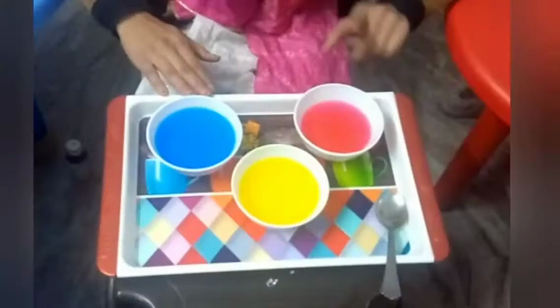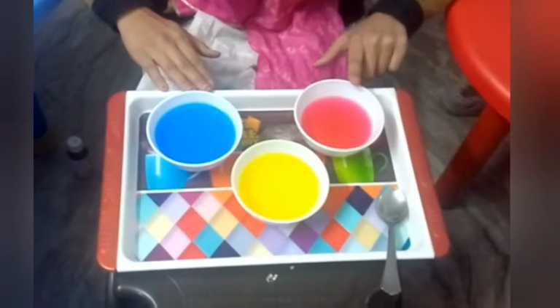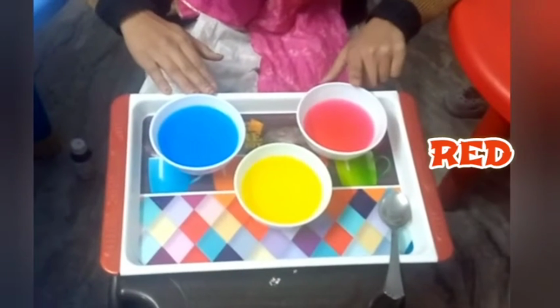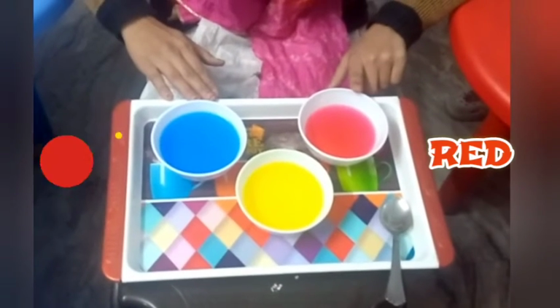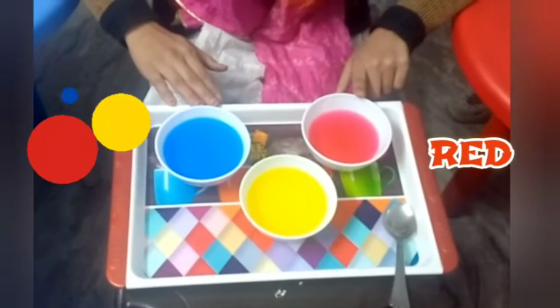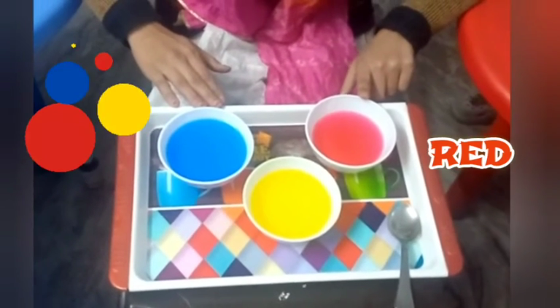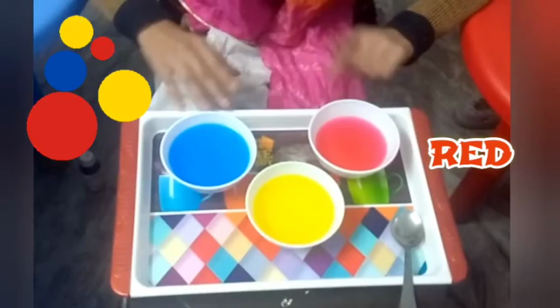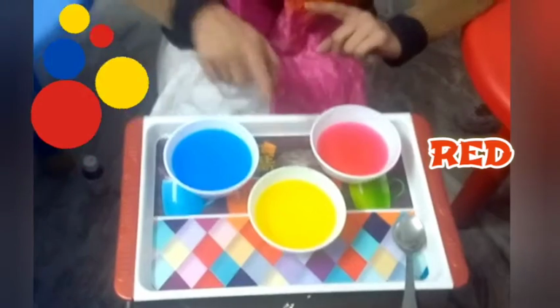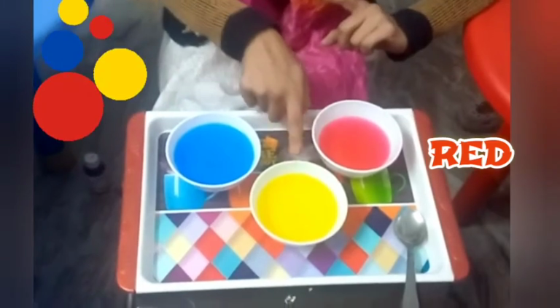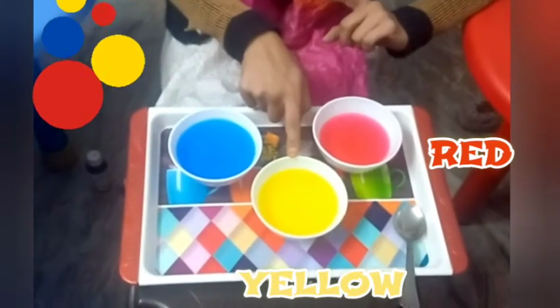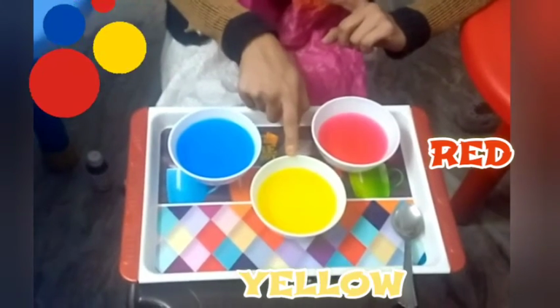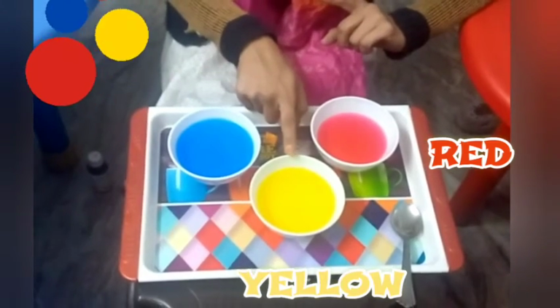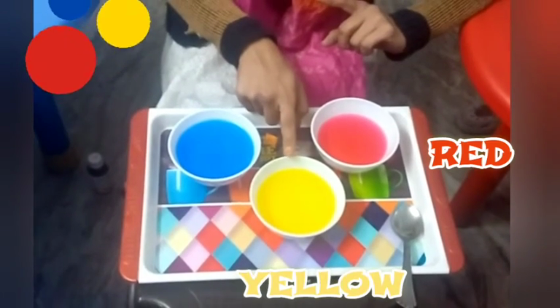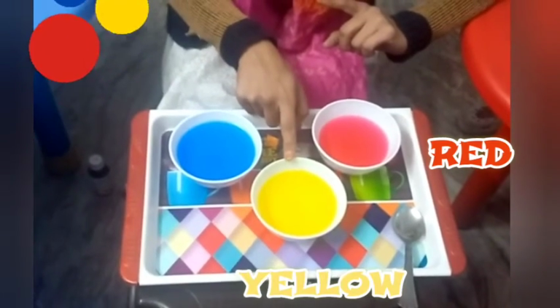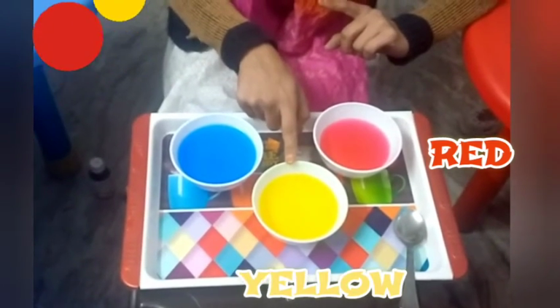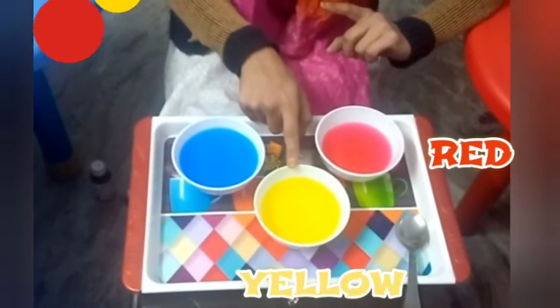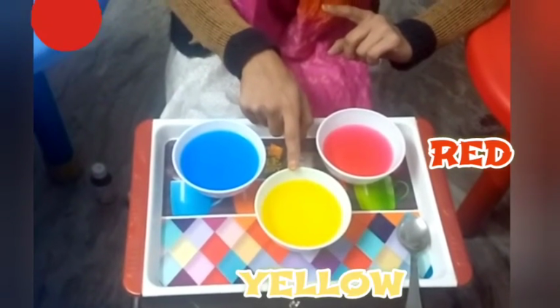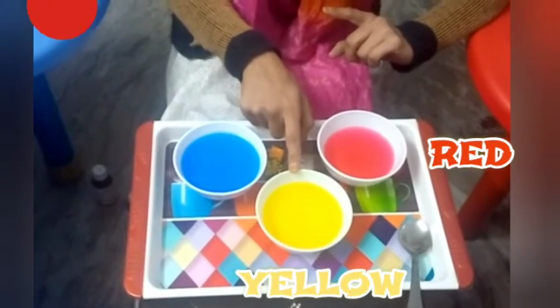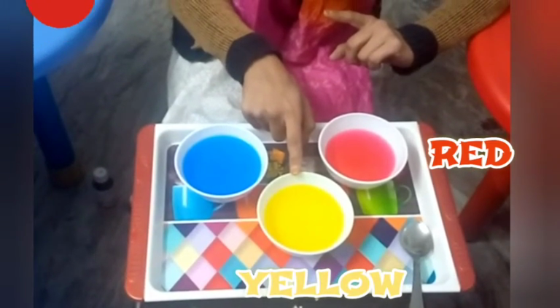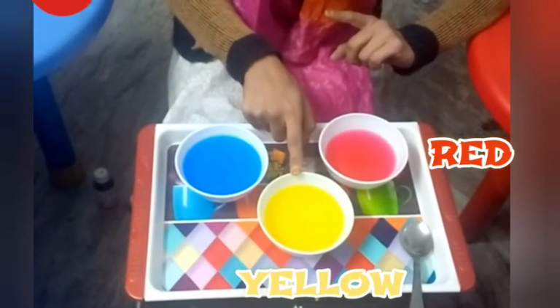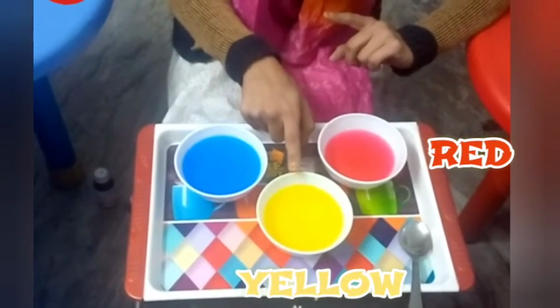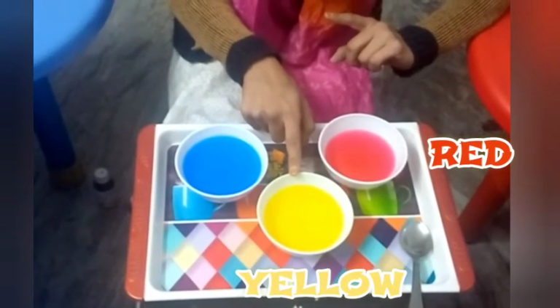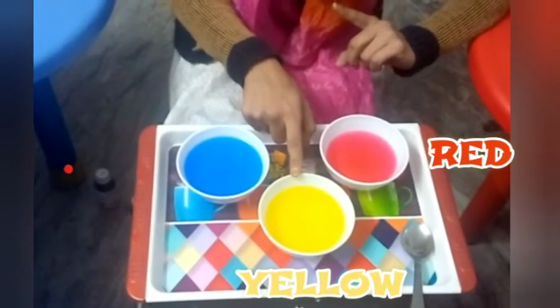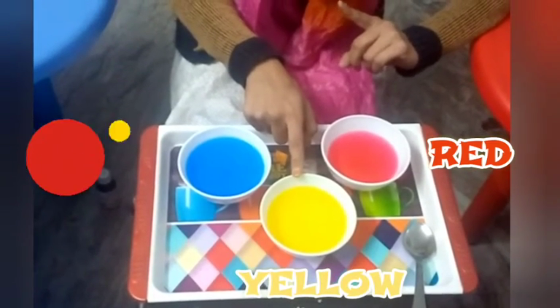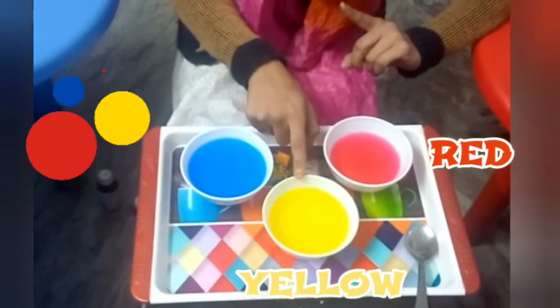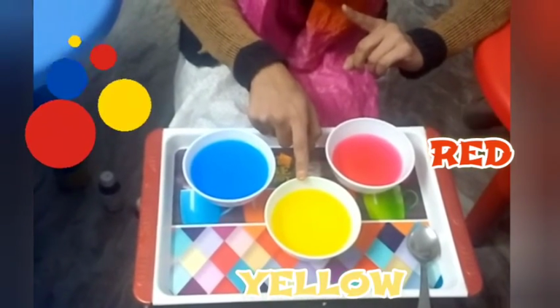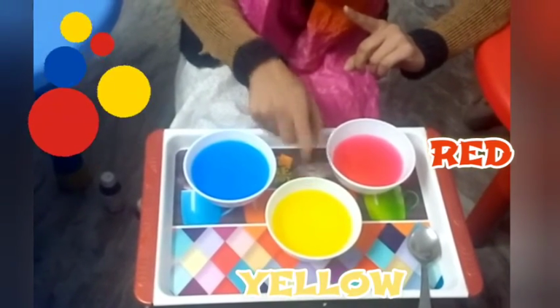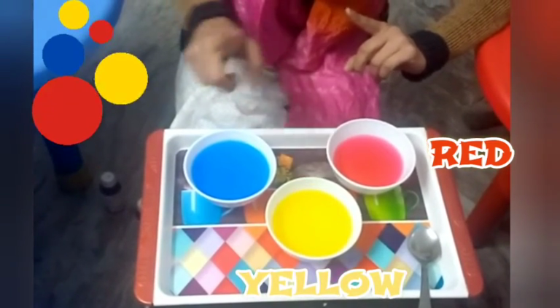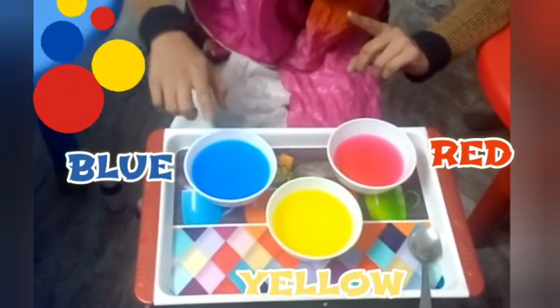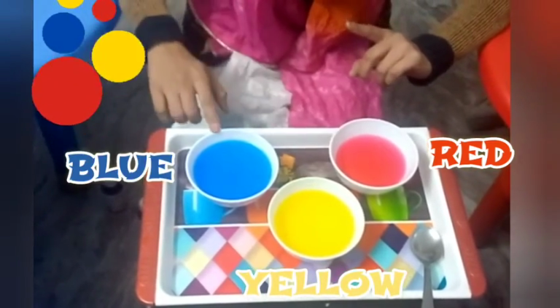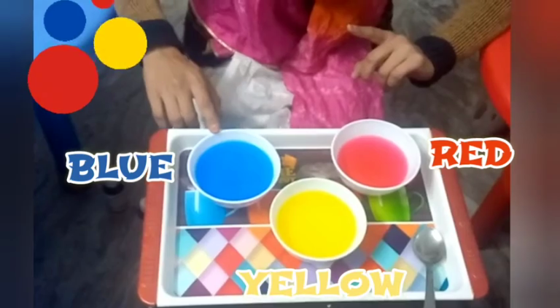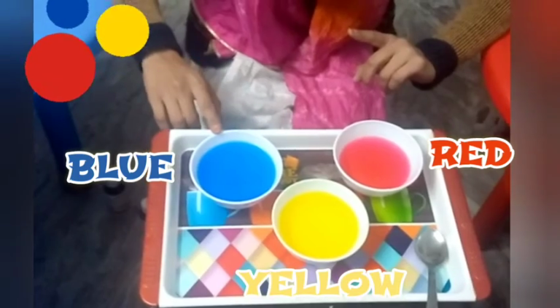Red. Which color is this? Yellow. Is it yellow? Yellow. Which color is this?